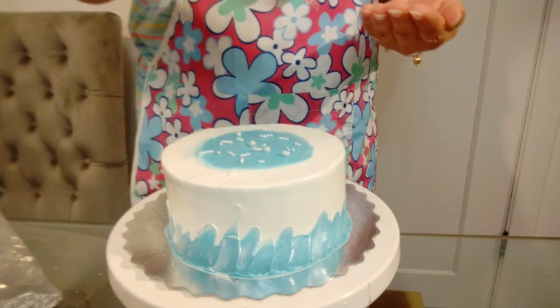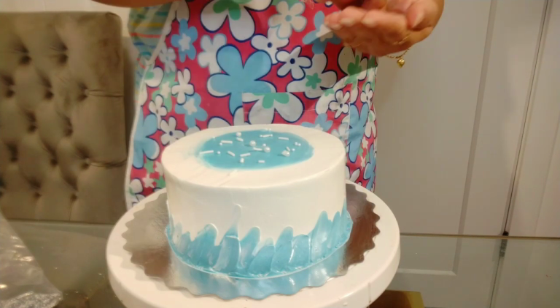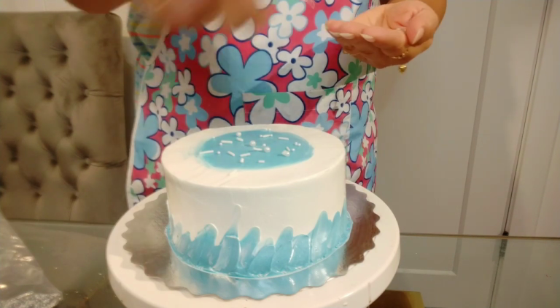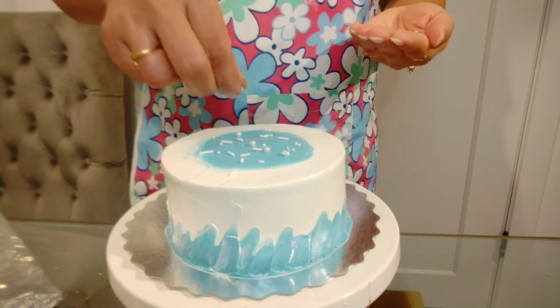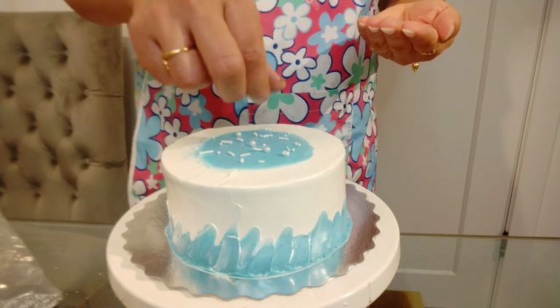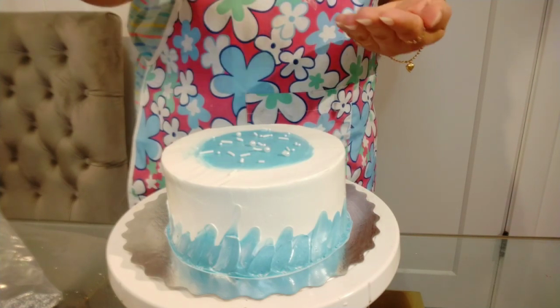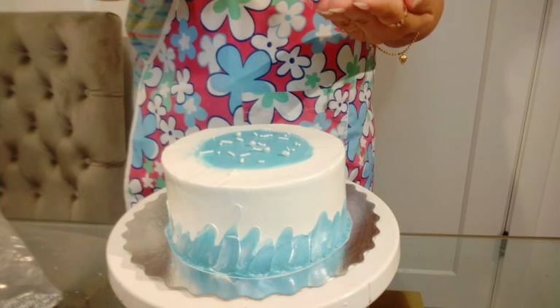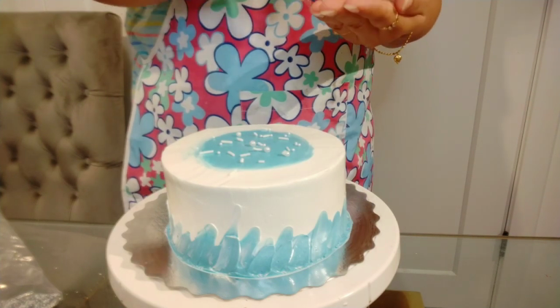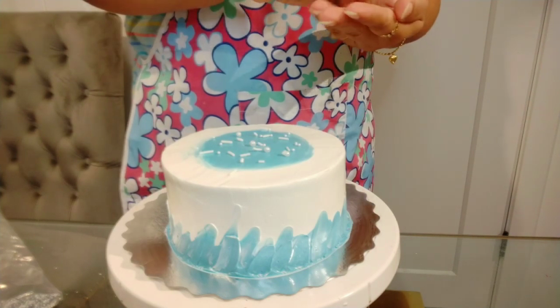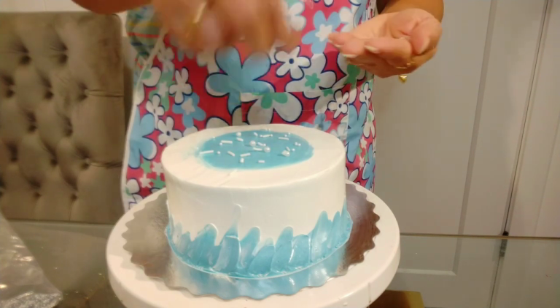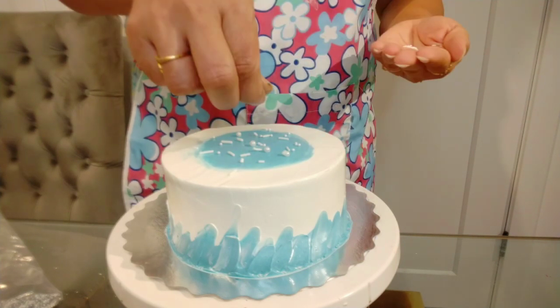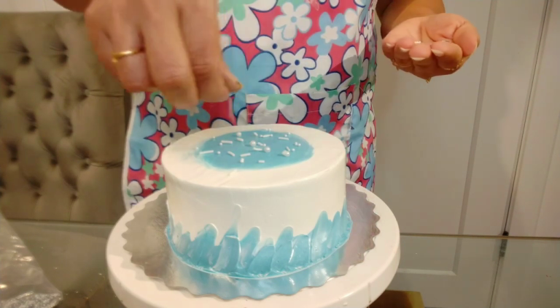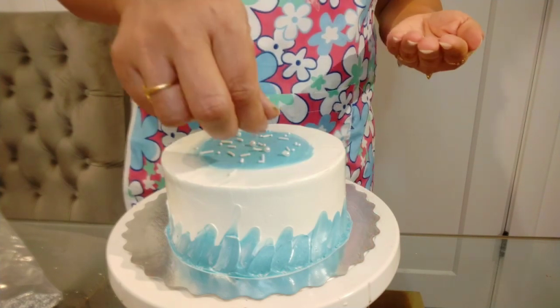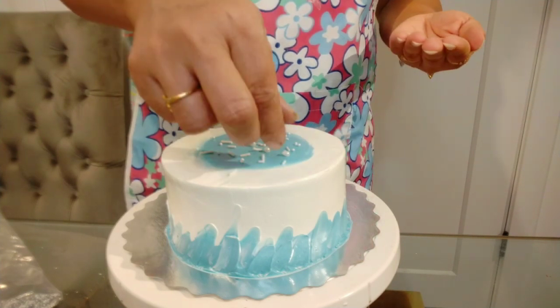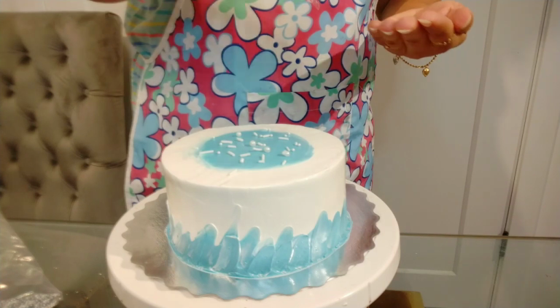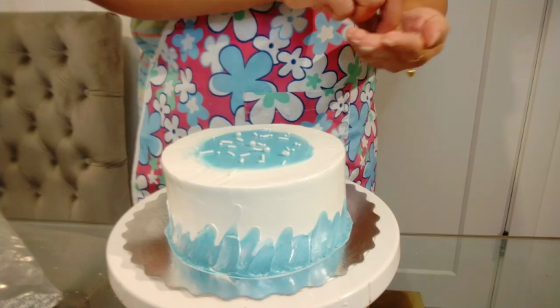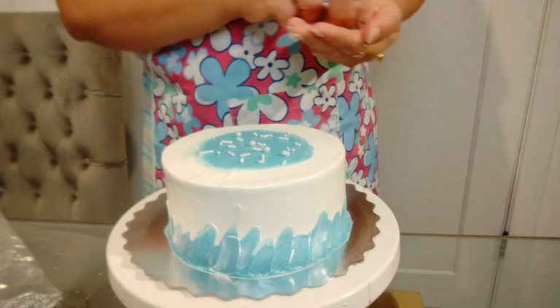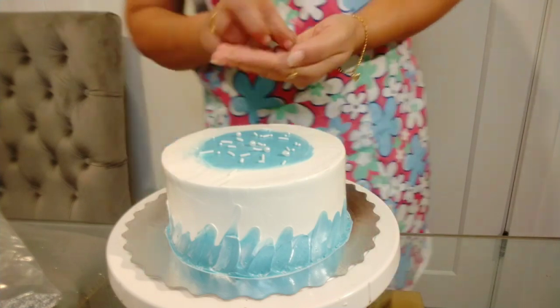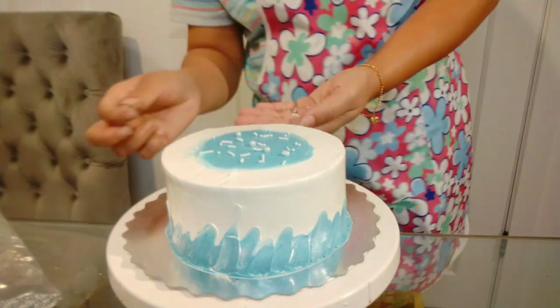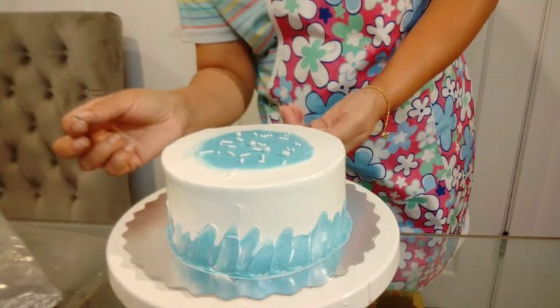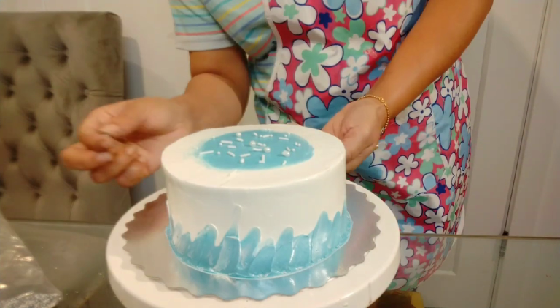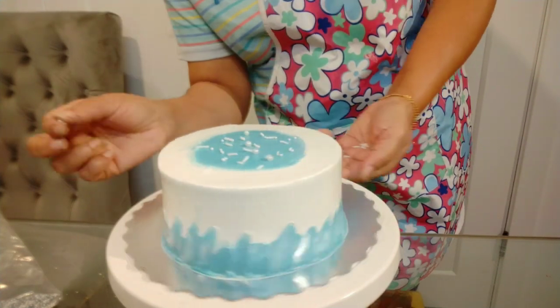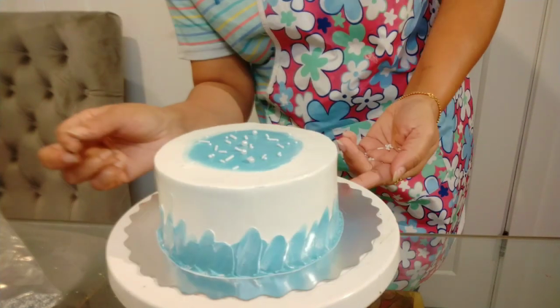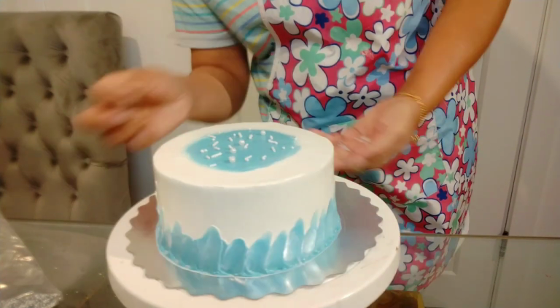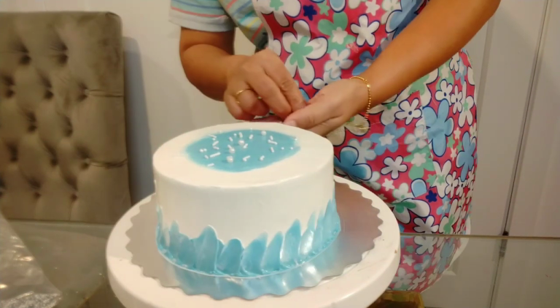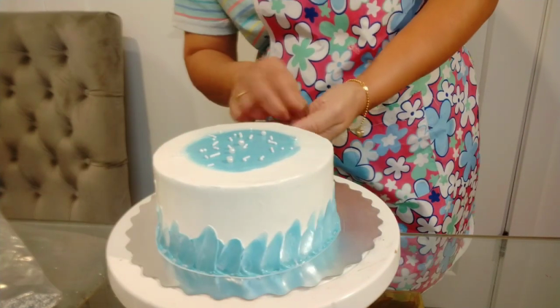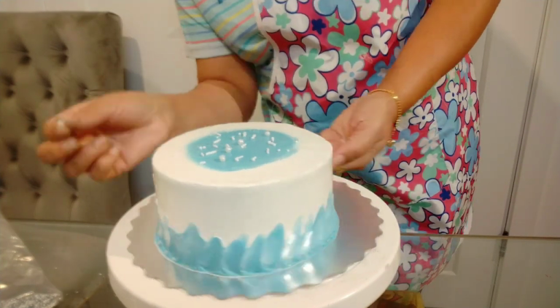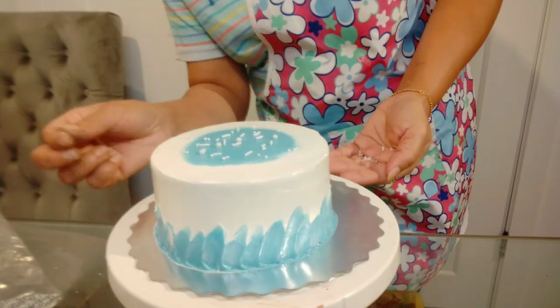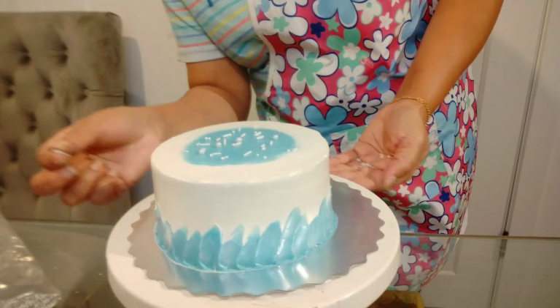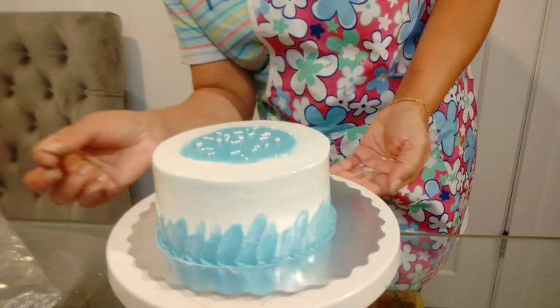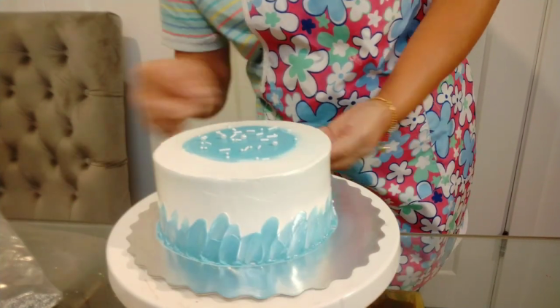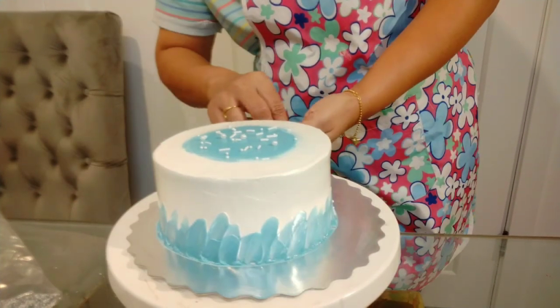We have to order the cake for Christmas. We have cupcakes, cake rolls, pastry, and jar cake — all available to you.